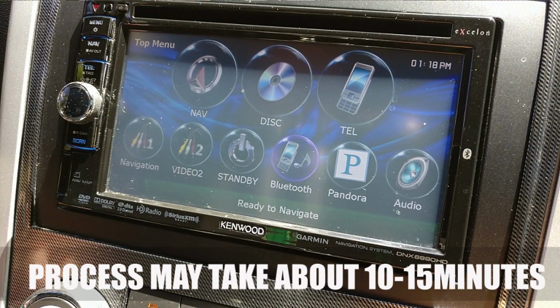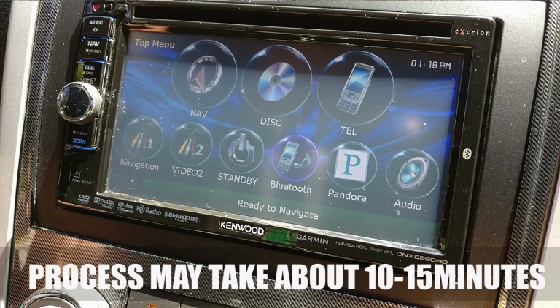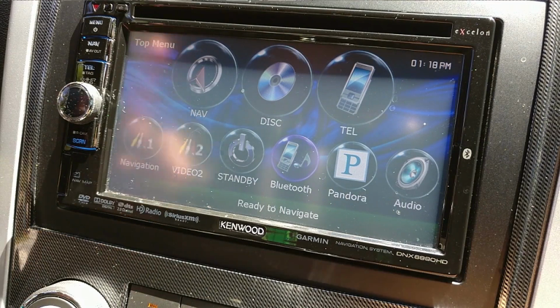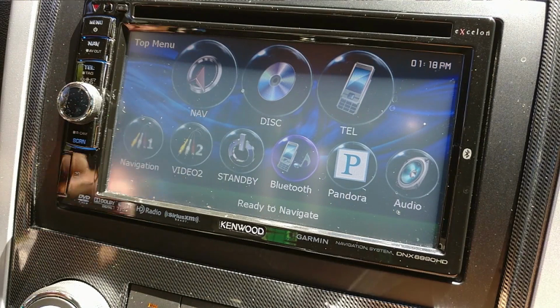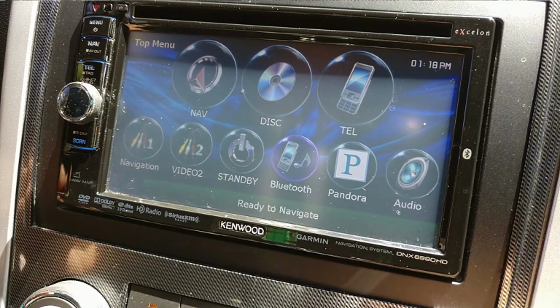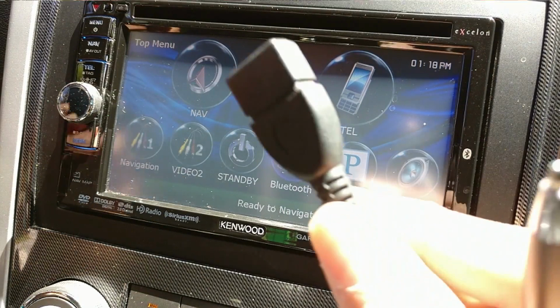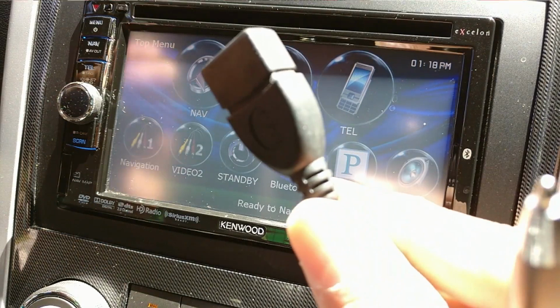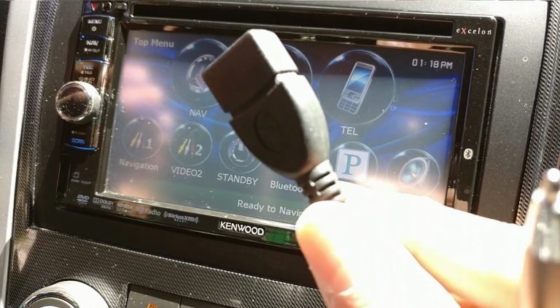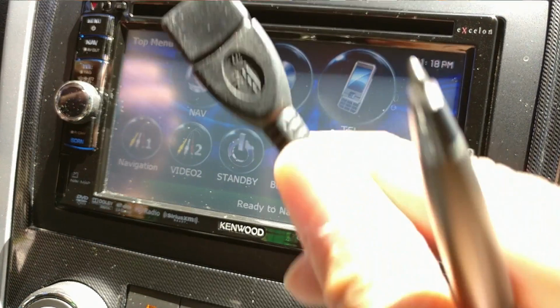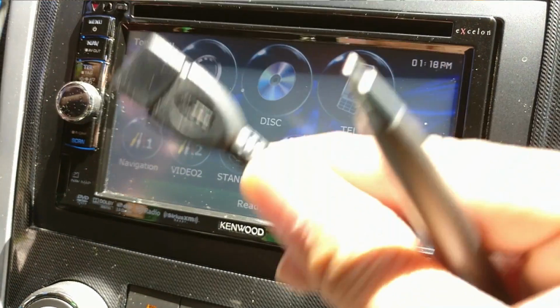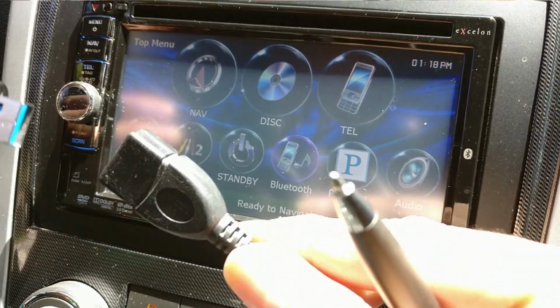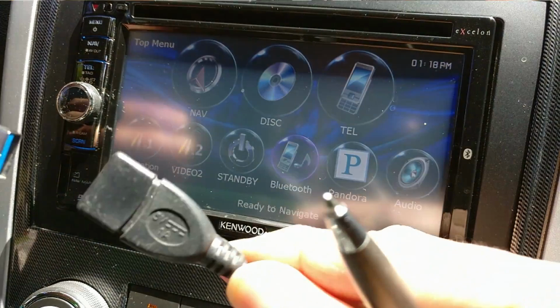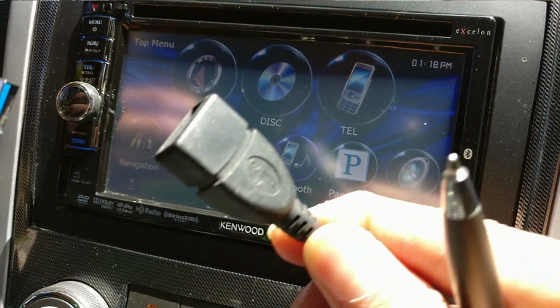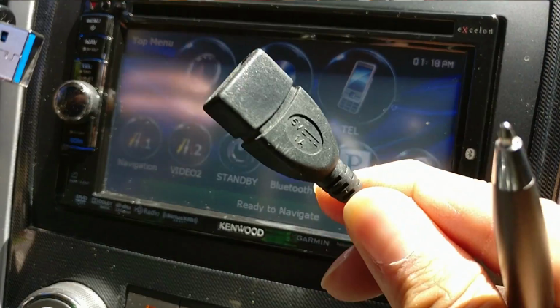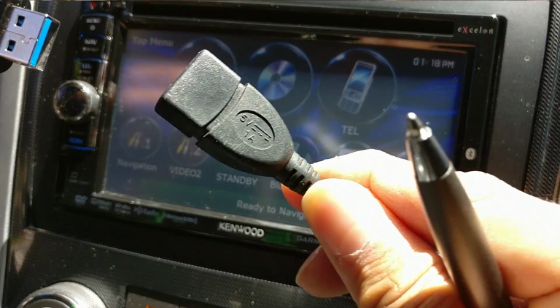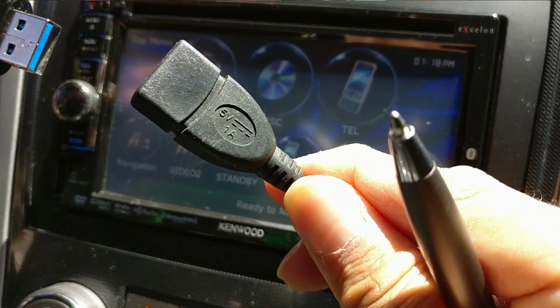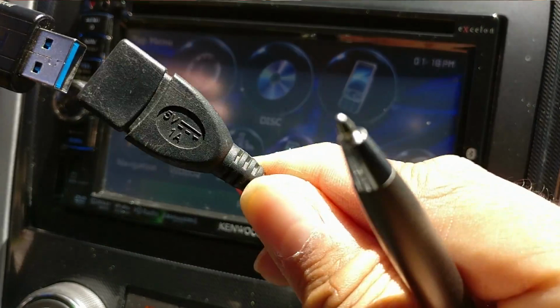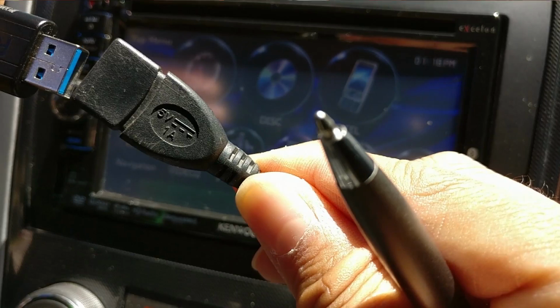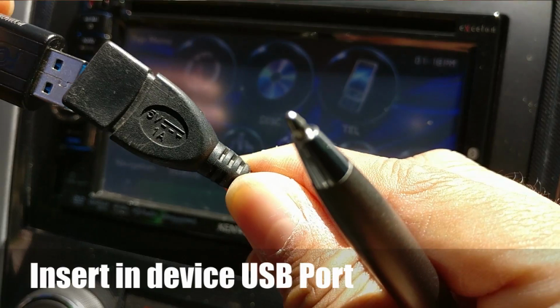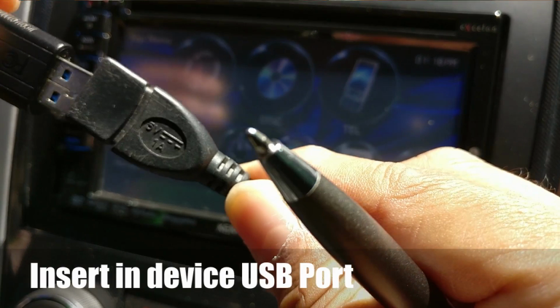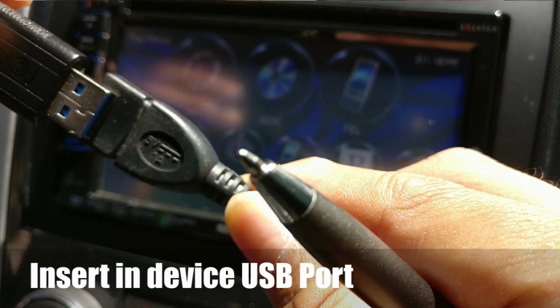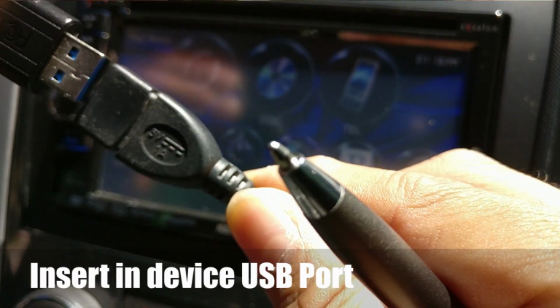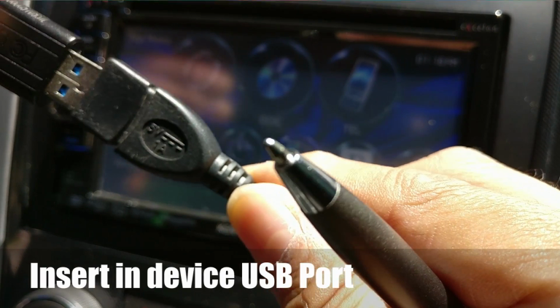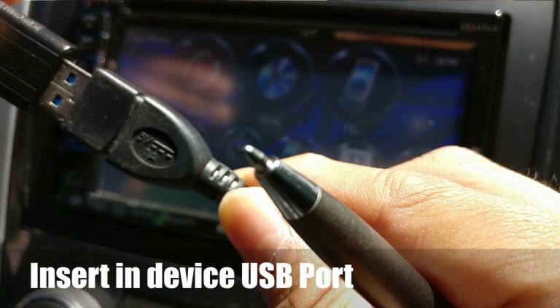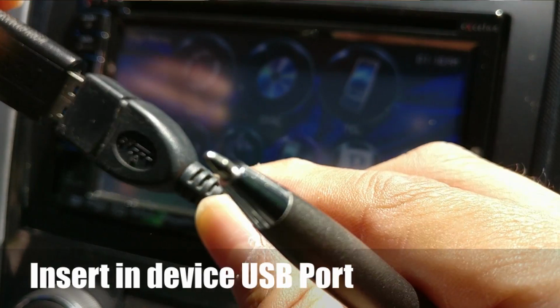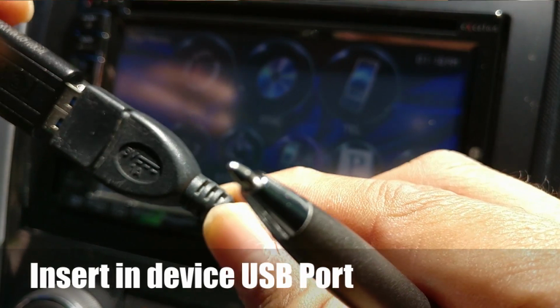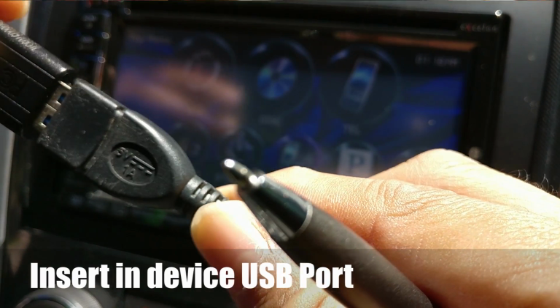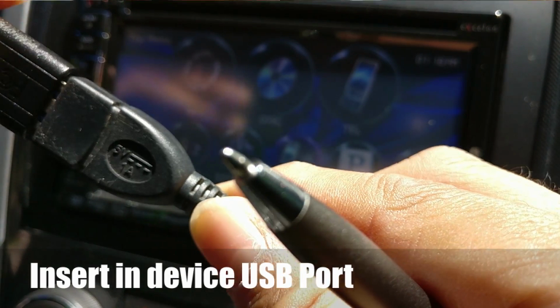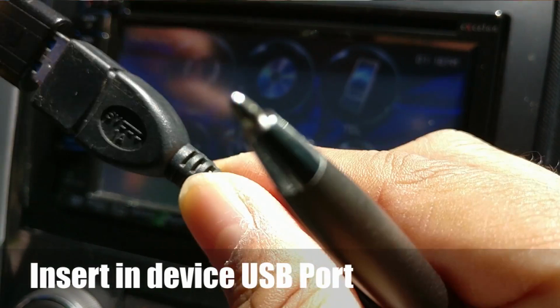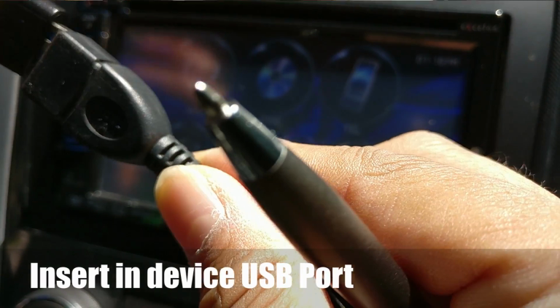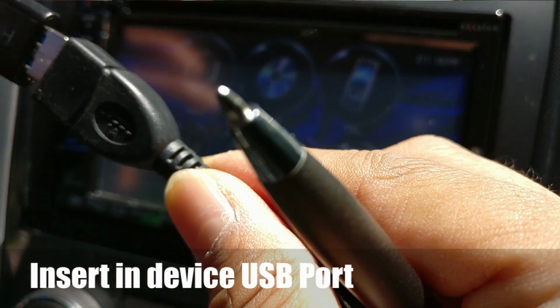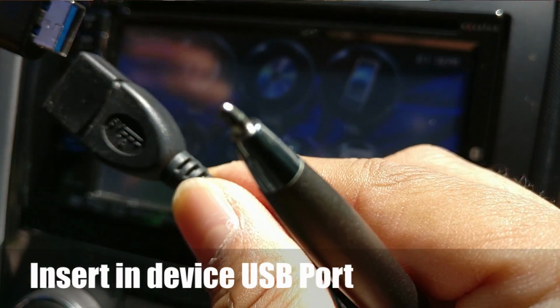Once you turn this on, you will plug this in.